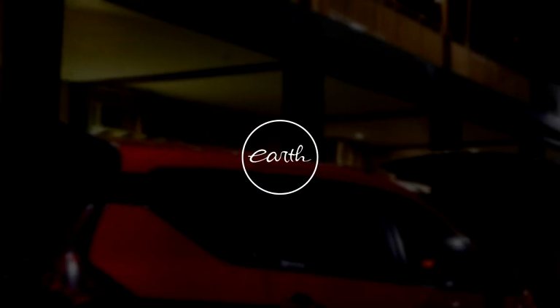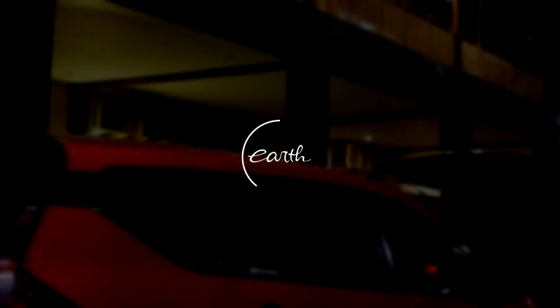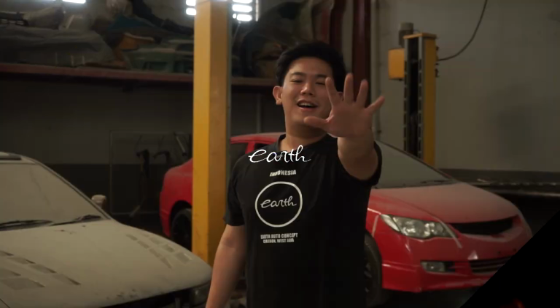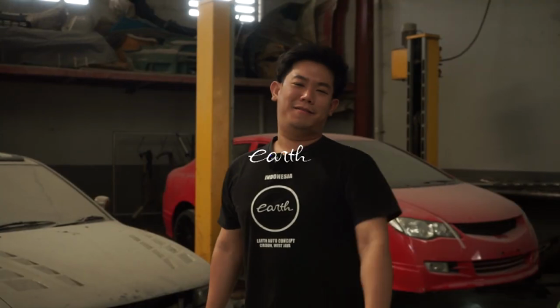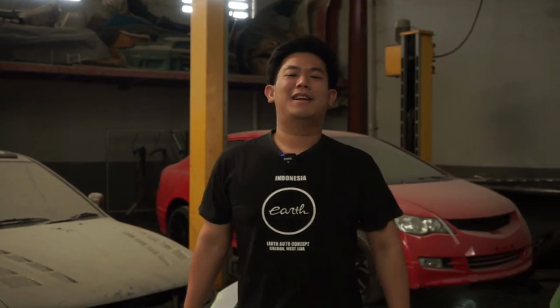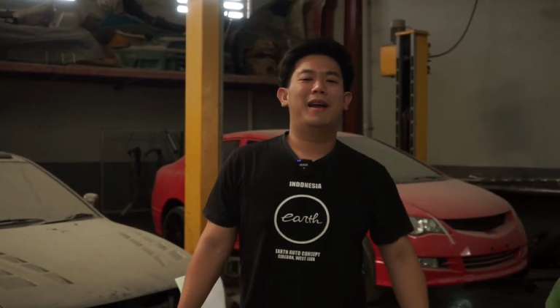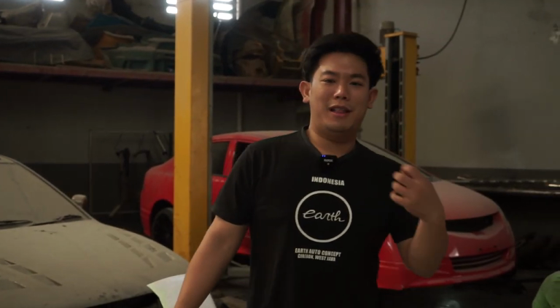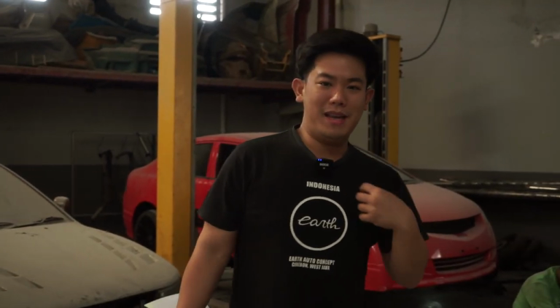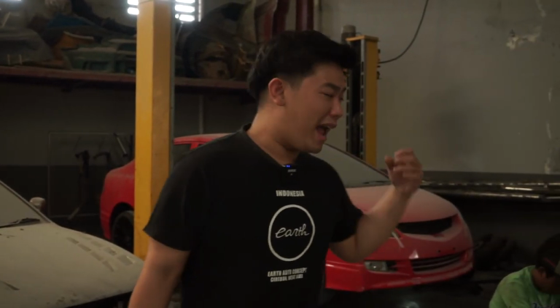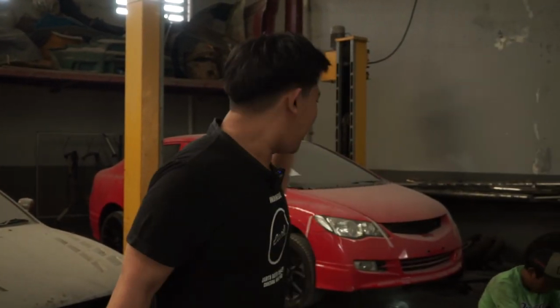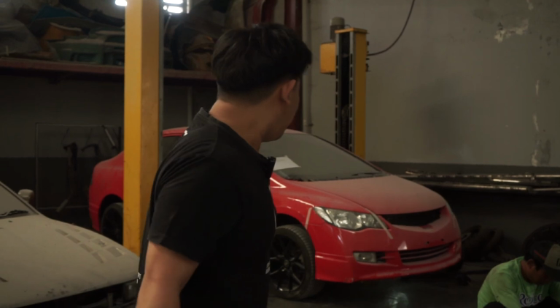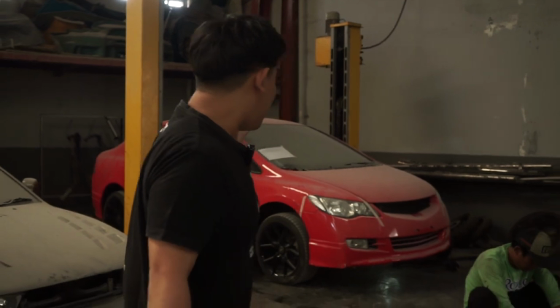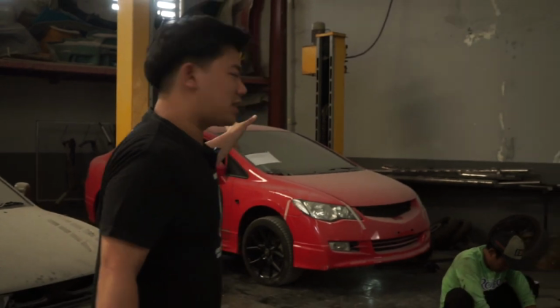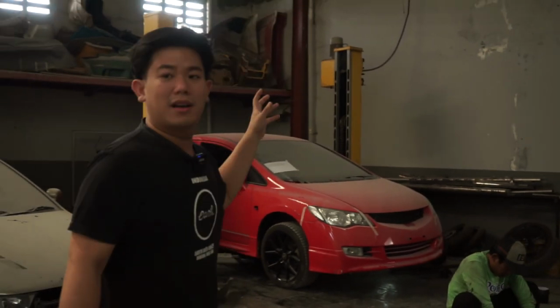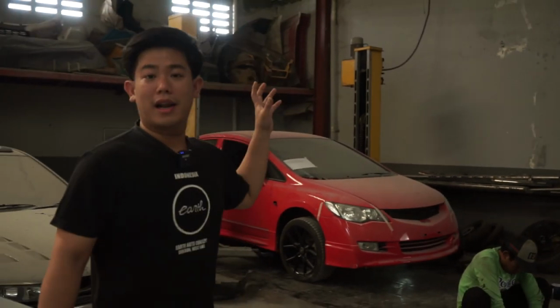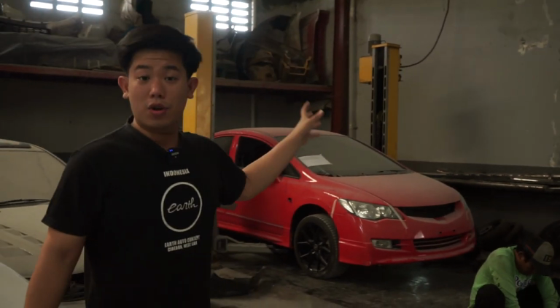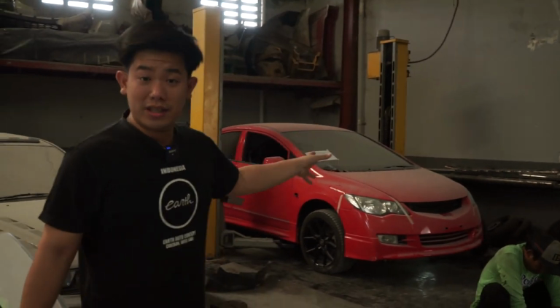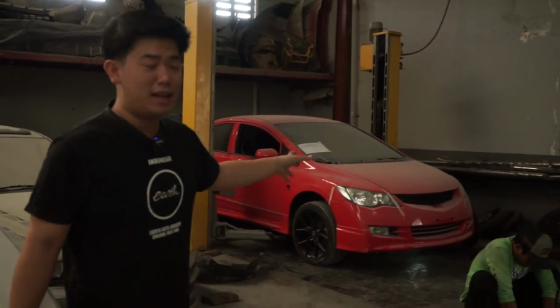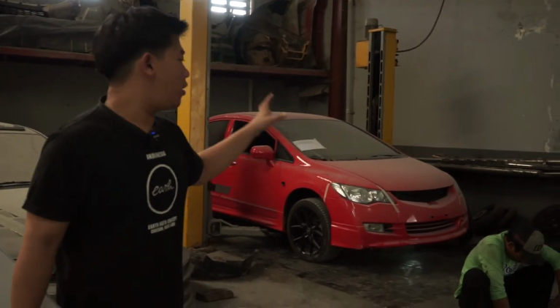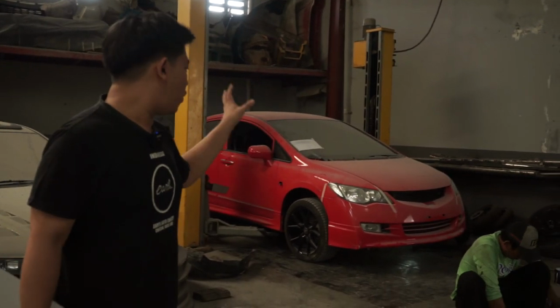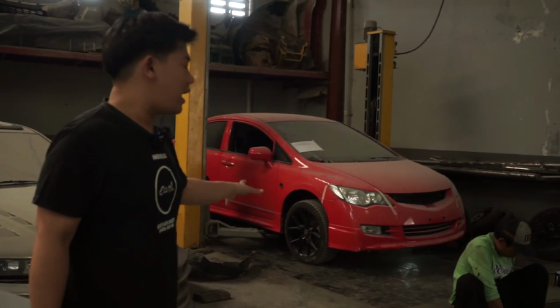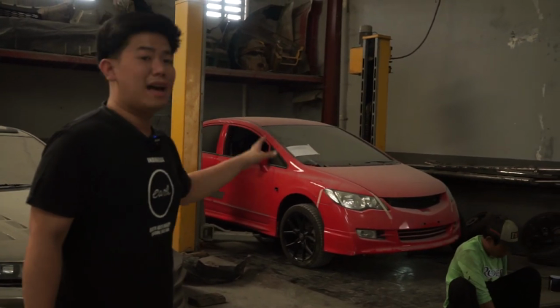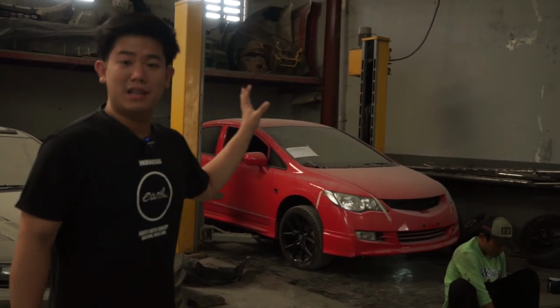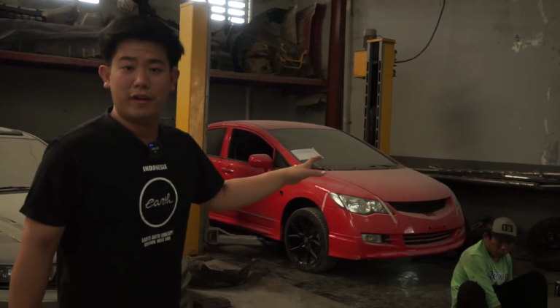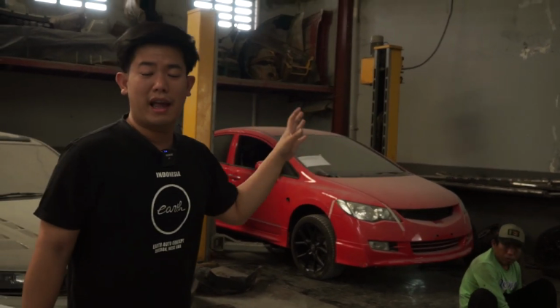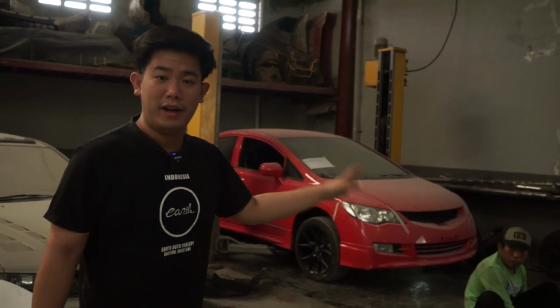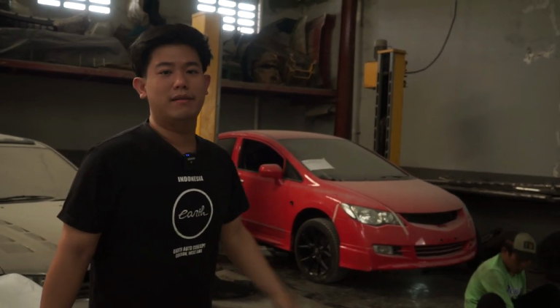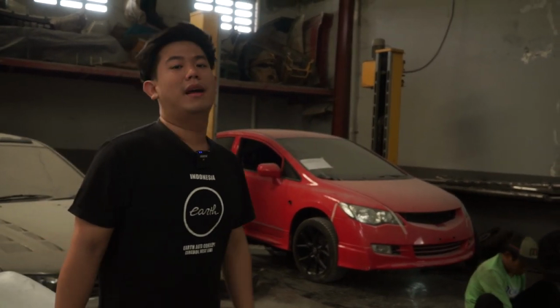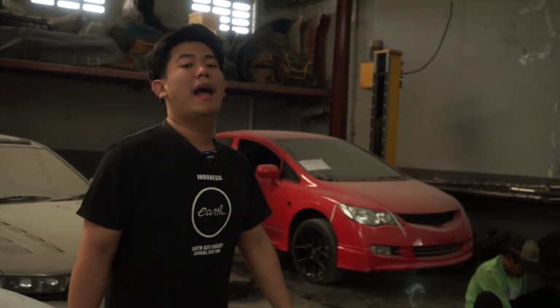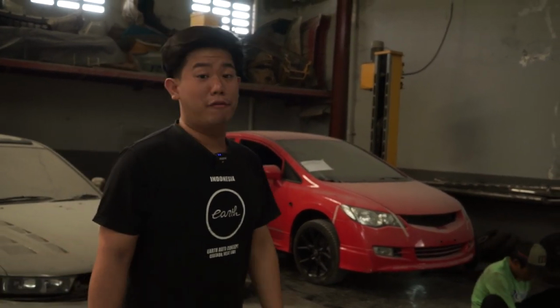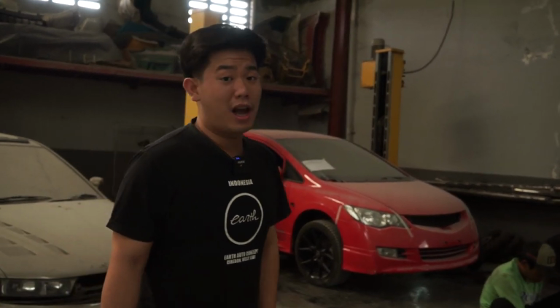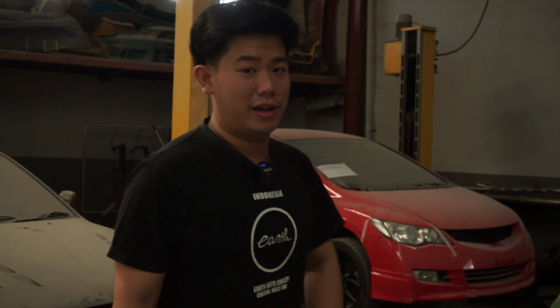Hello Earth, welcome back with me and this restoration Honda Civic FD. We are here.